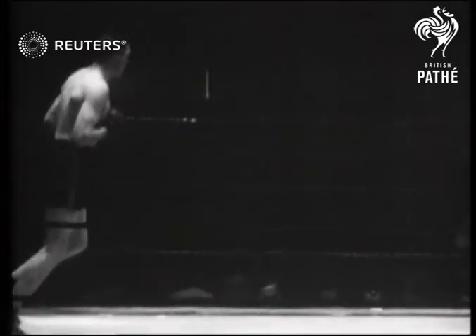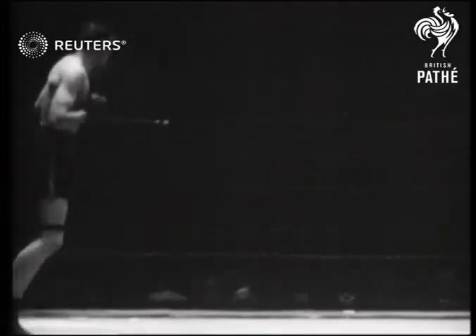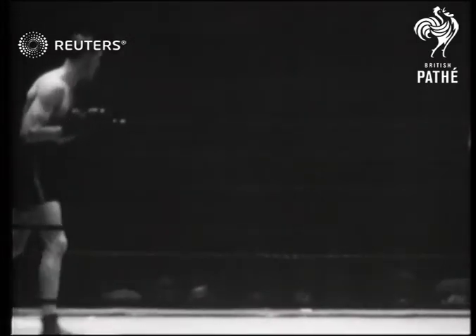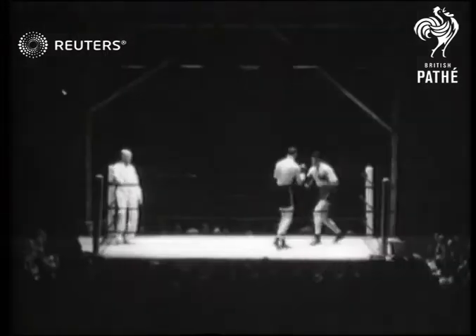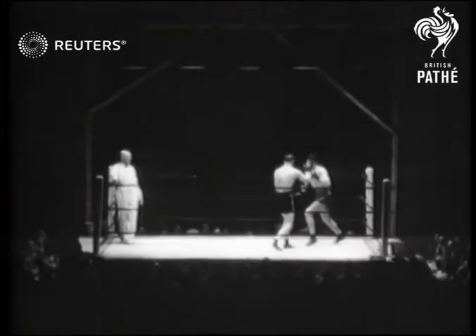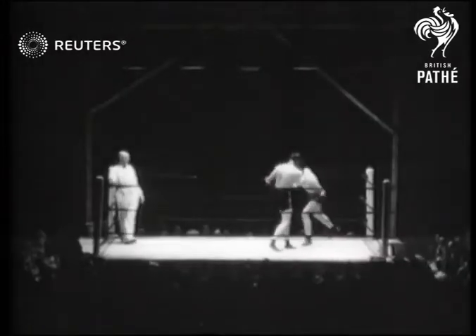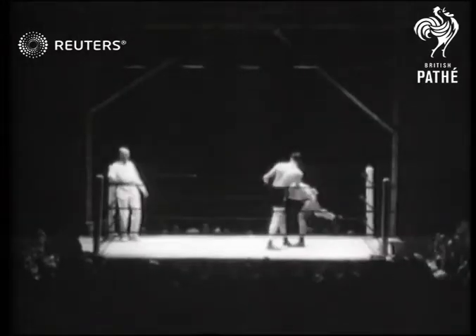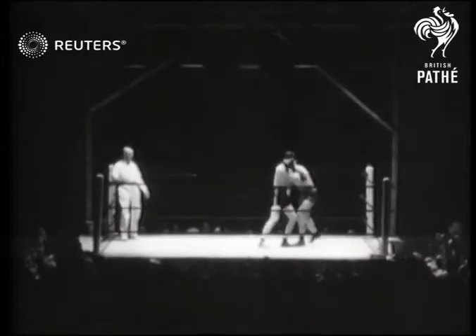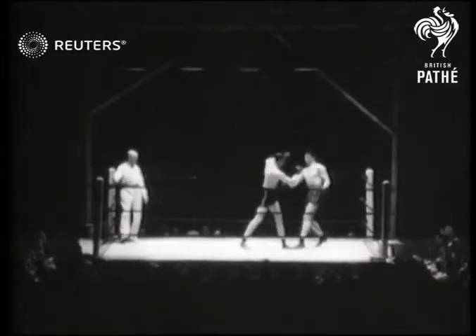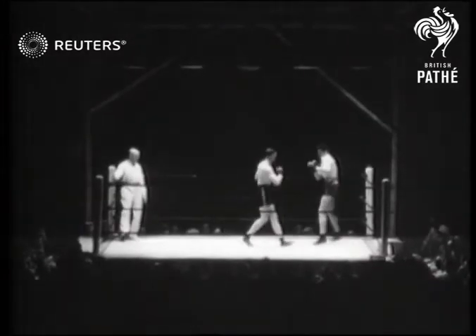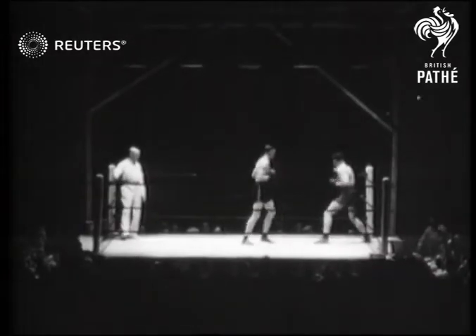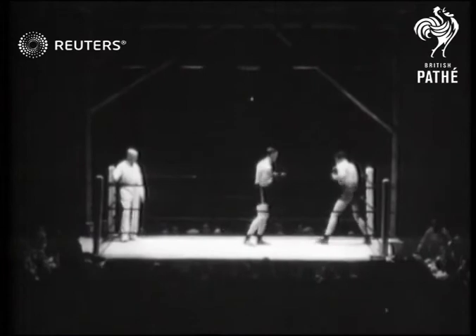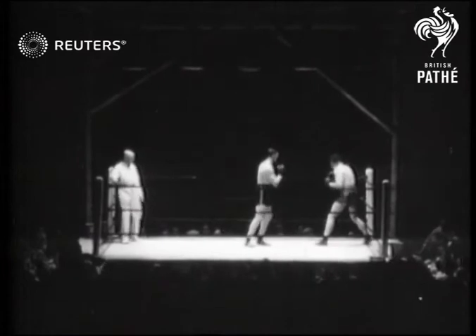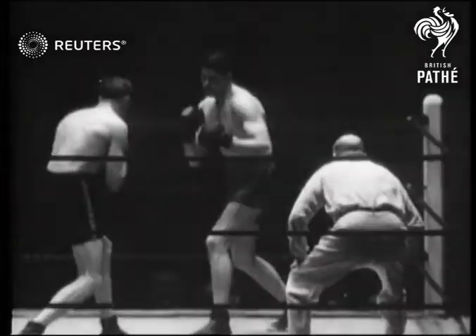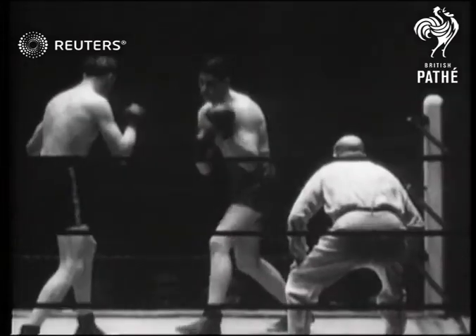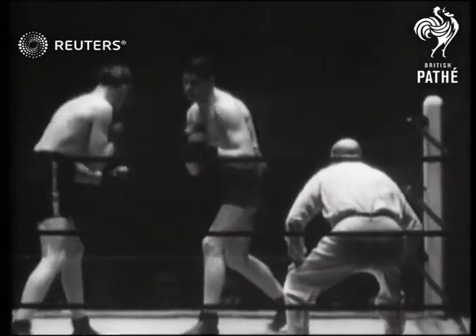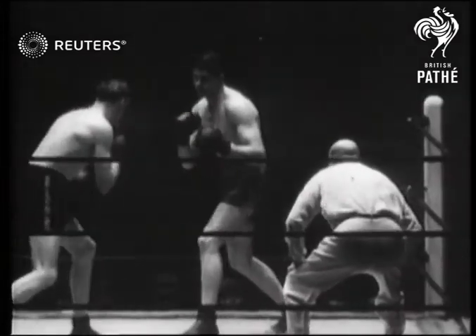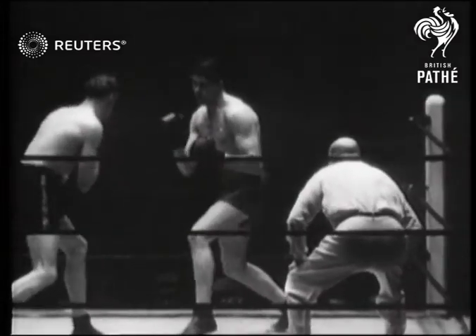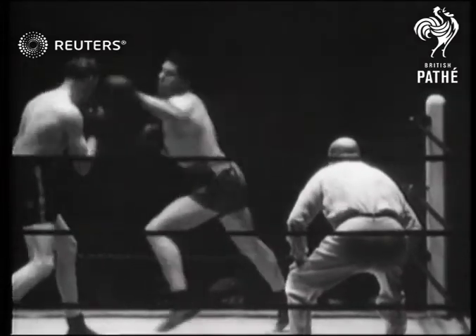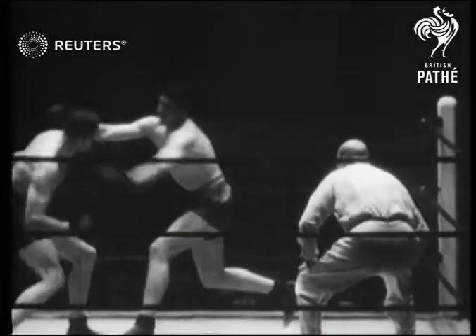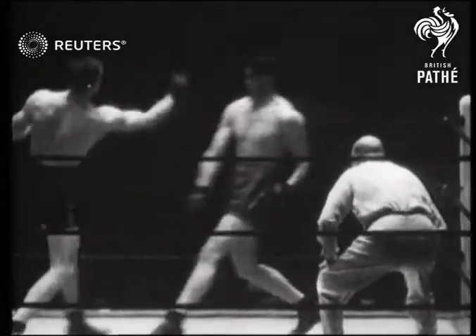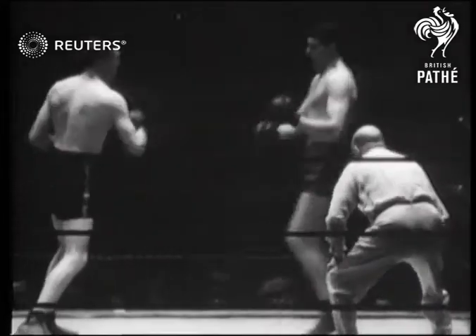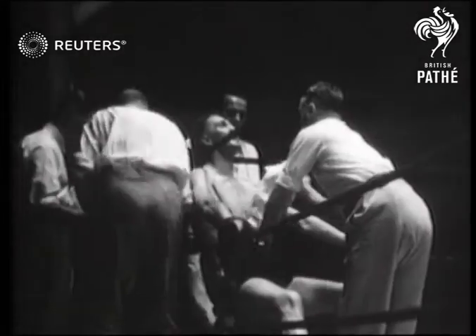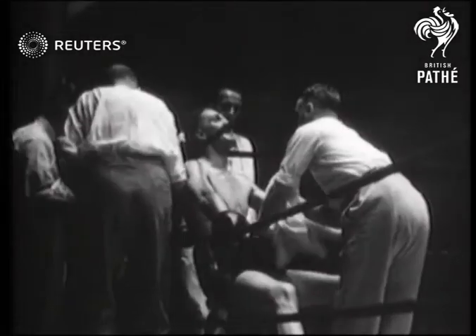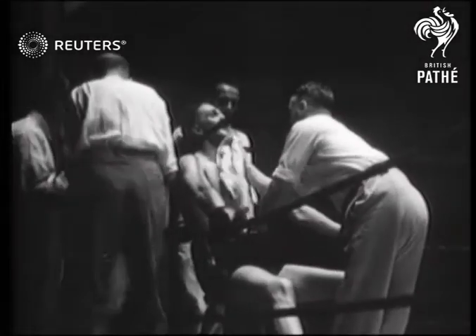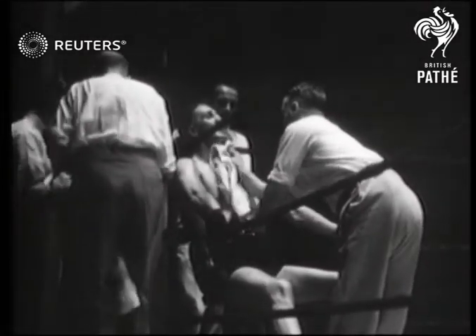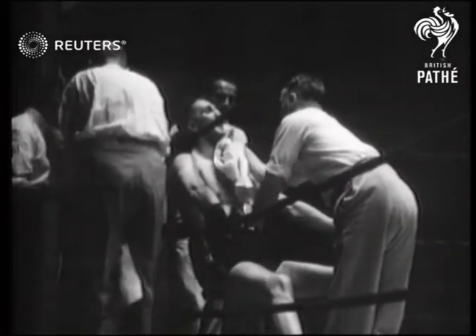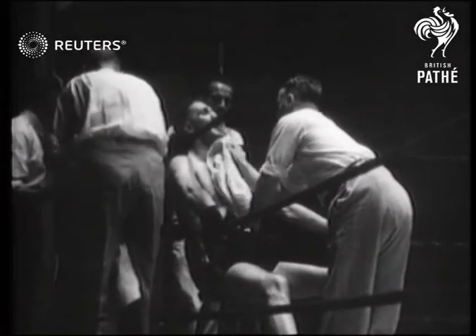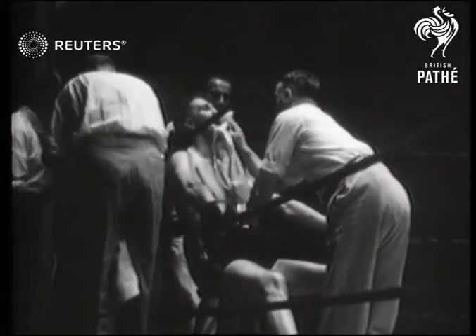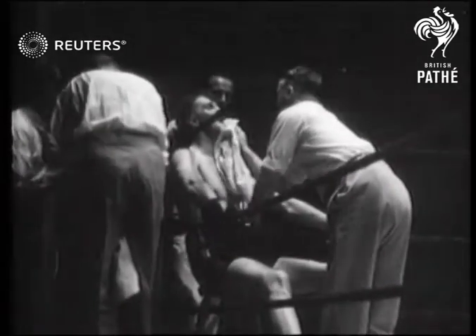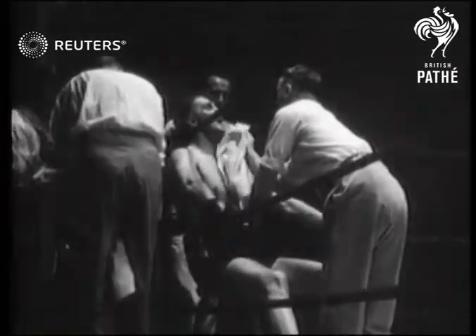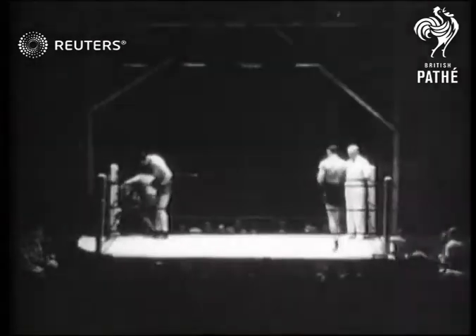And he brings over a terrific right-hand cross, which misses. Peterson backs him into the corner. Now they're sparring there, and Ford shoots out a left. And that's the end of the round.